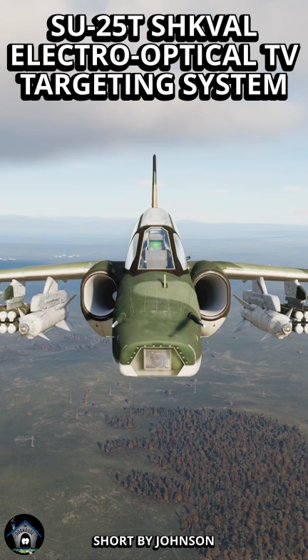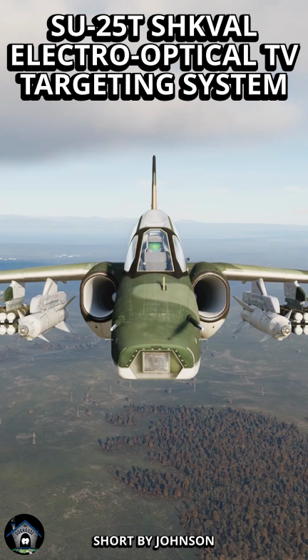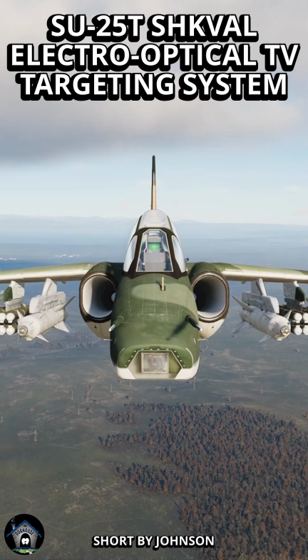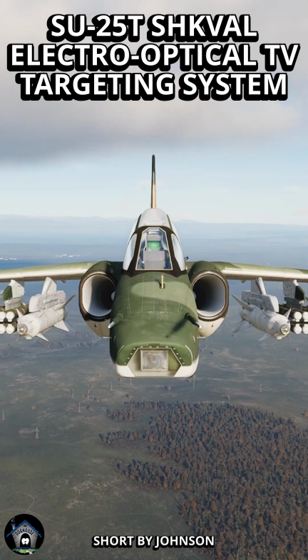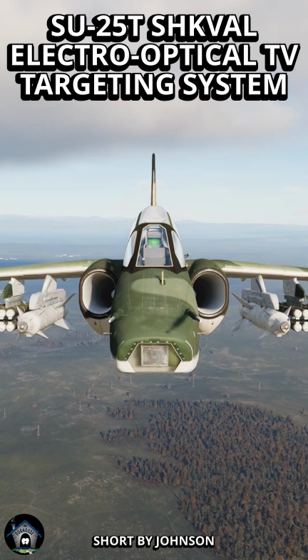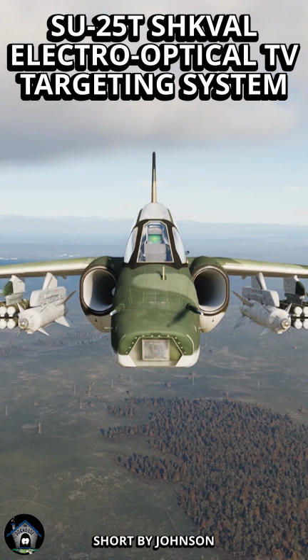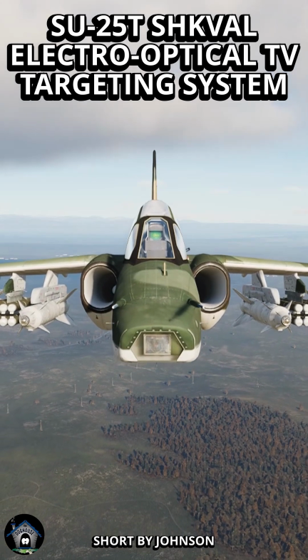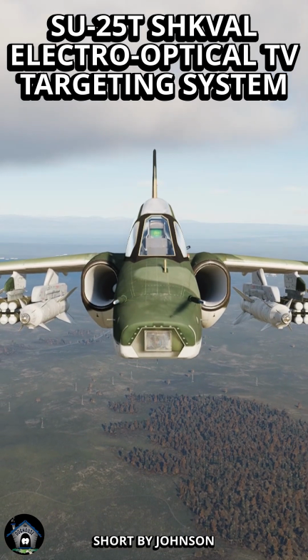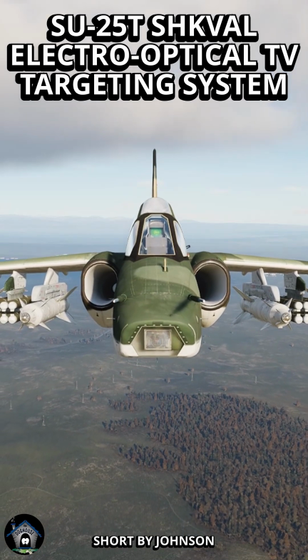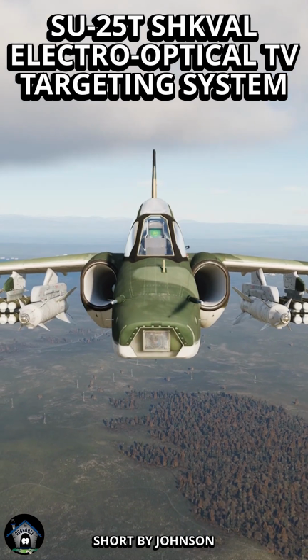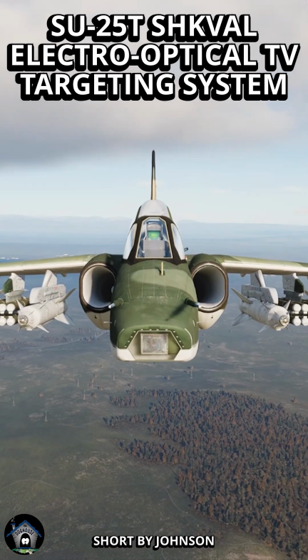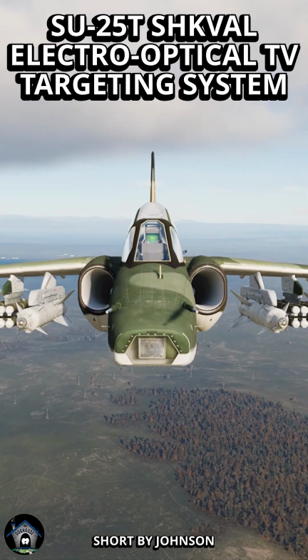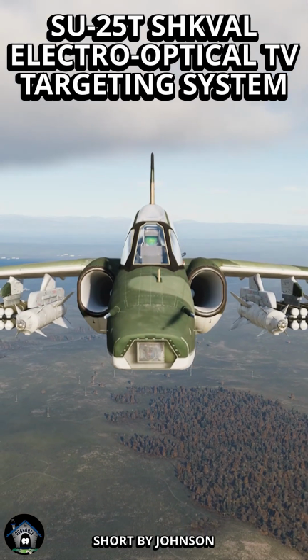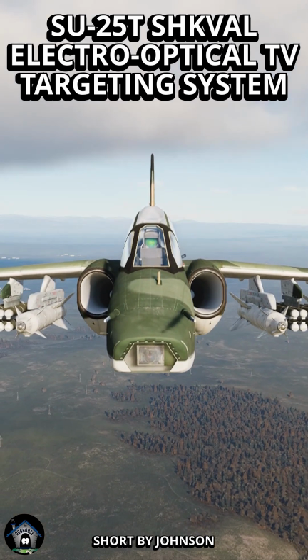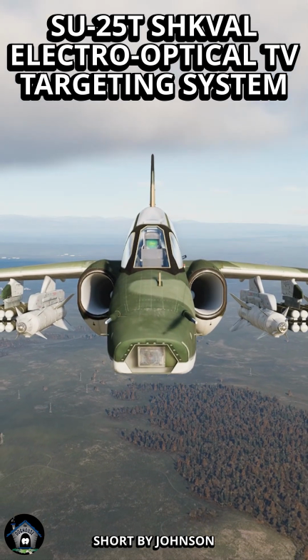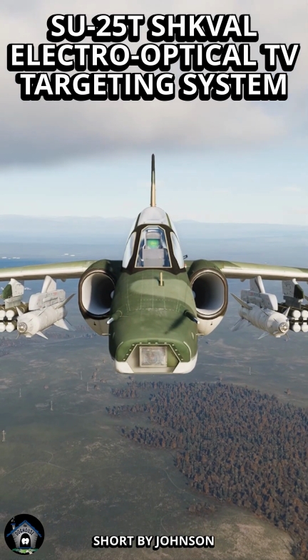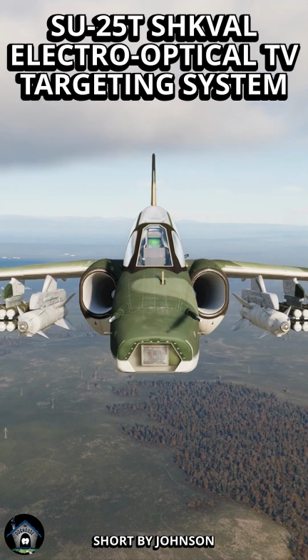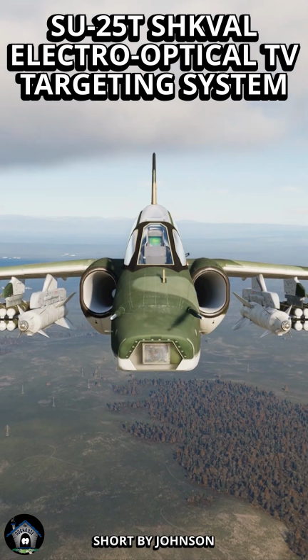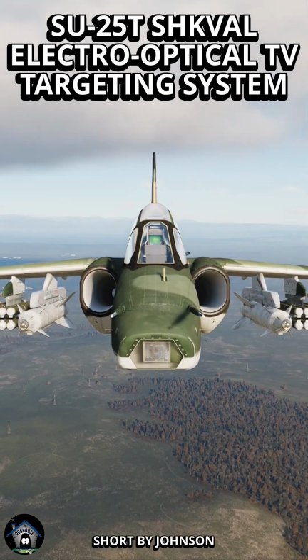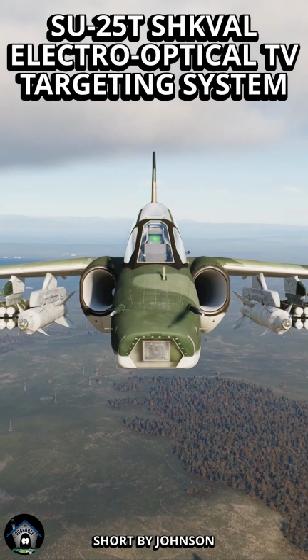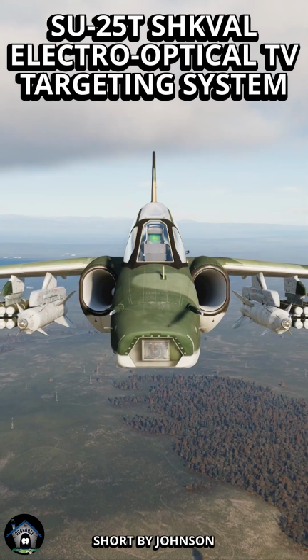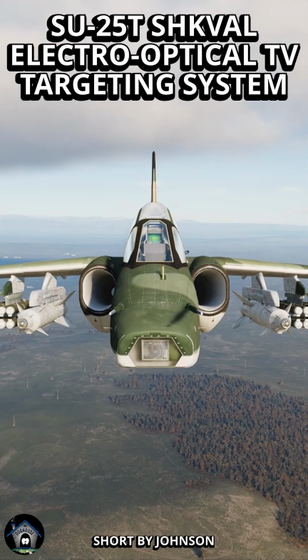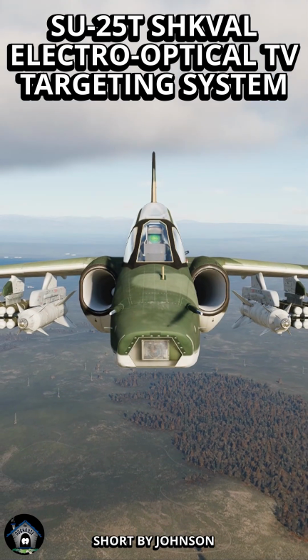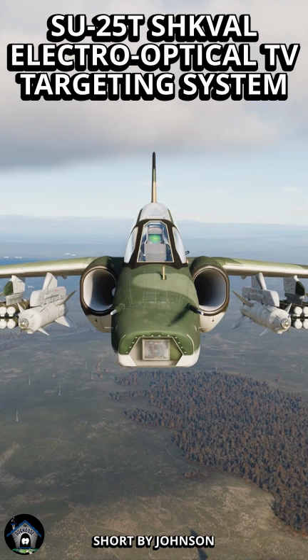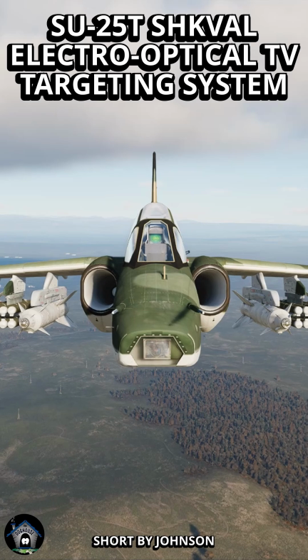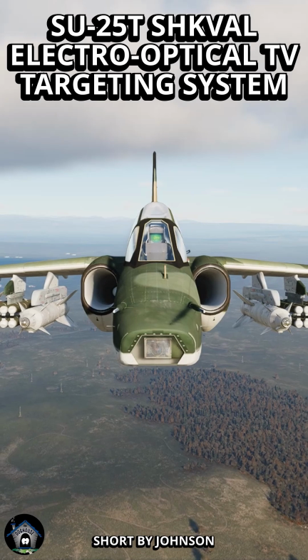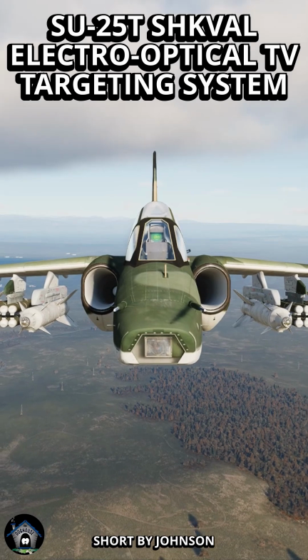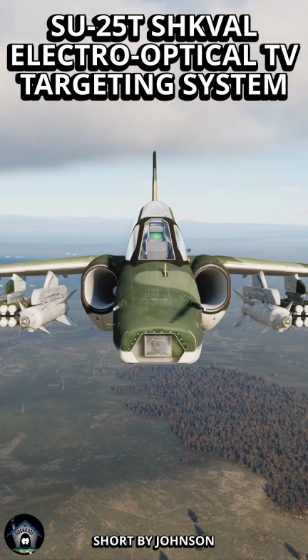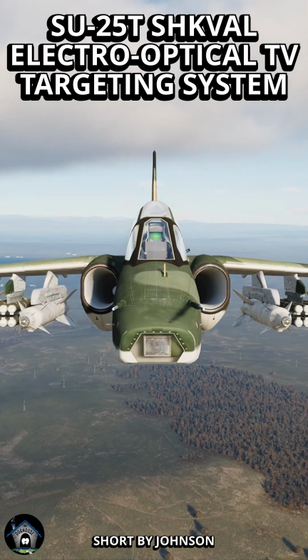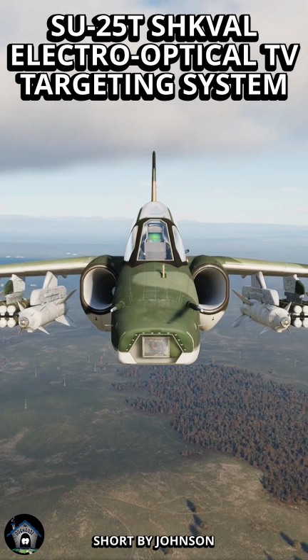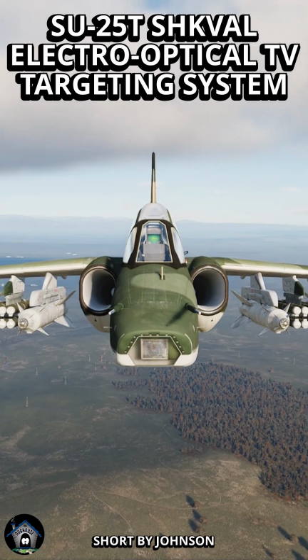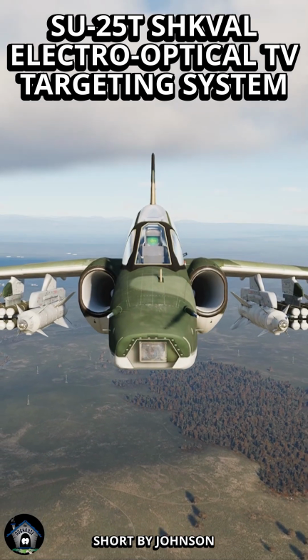Johnson here with the SU-25T and a mini Cheval targeting system tutorial. Let's get started.